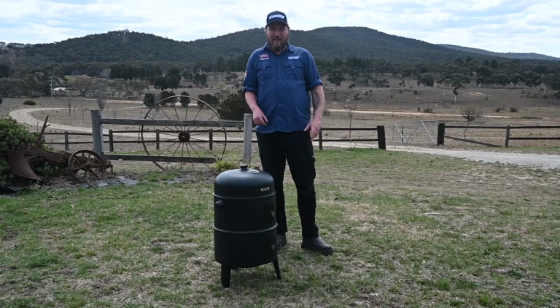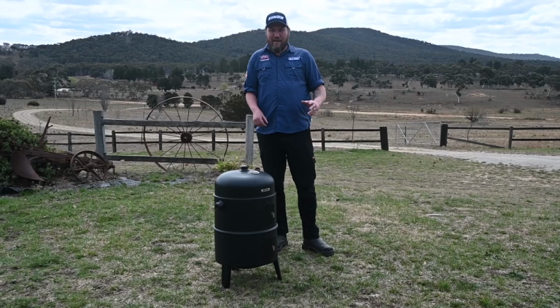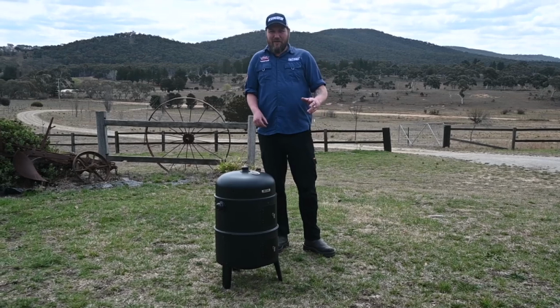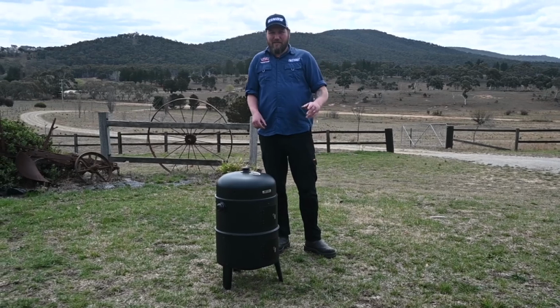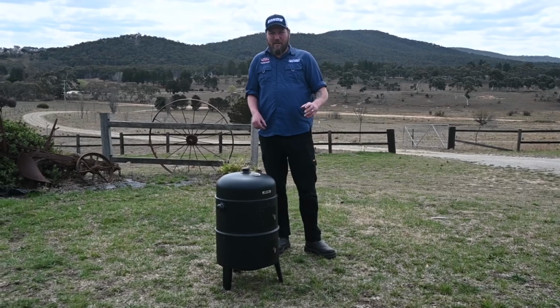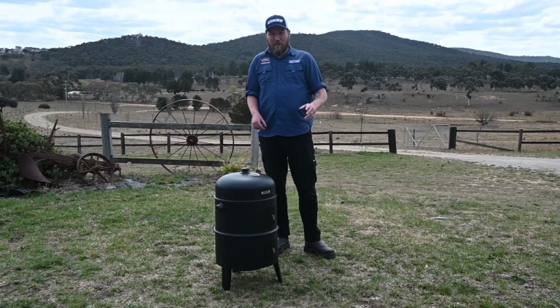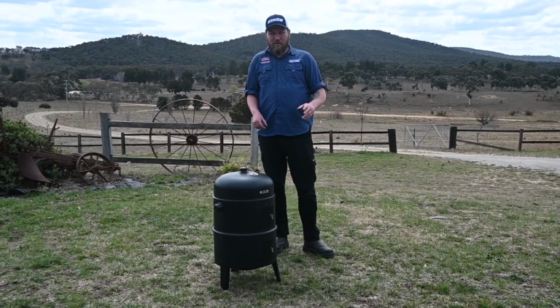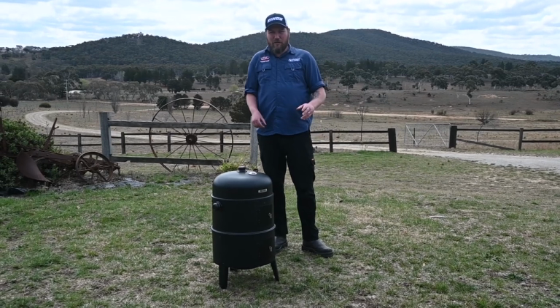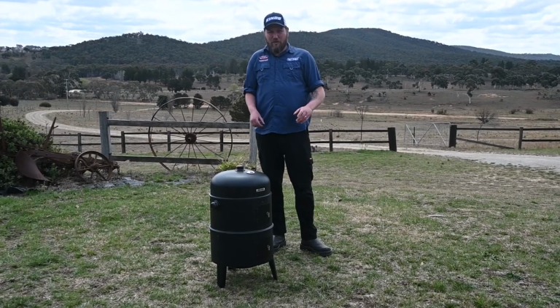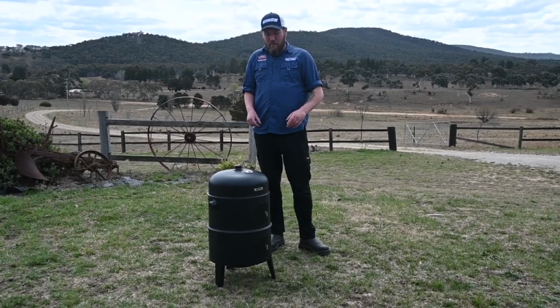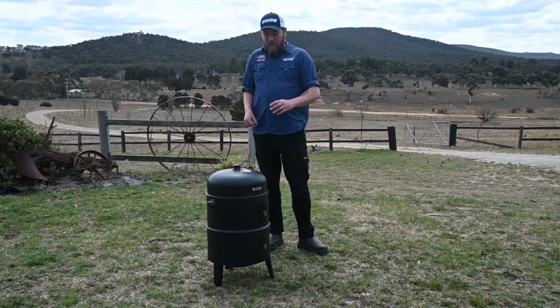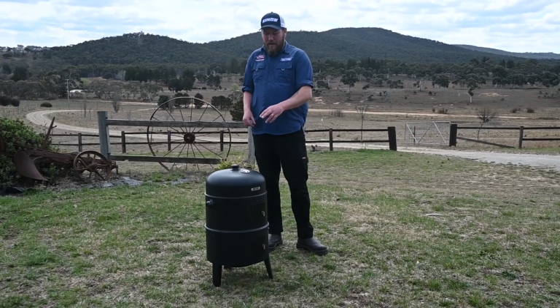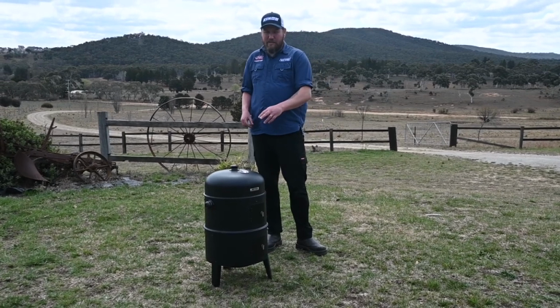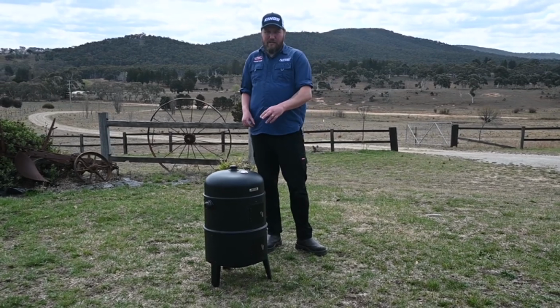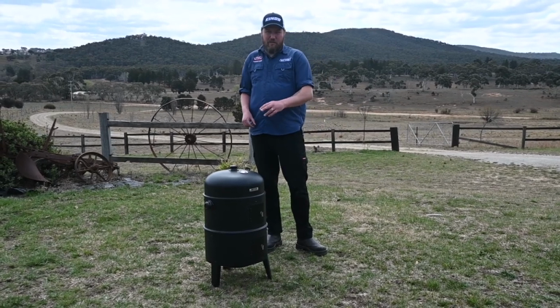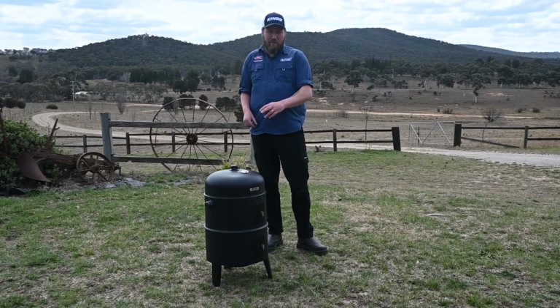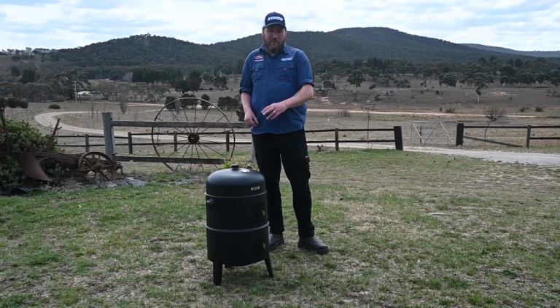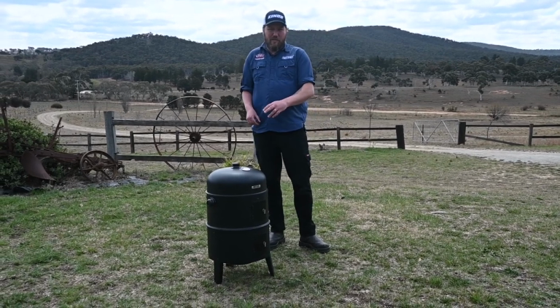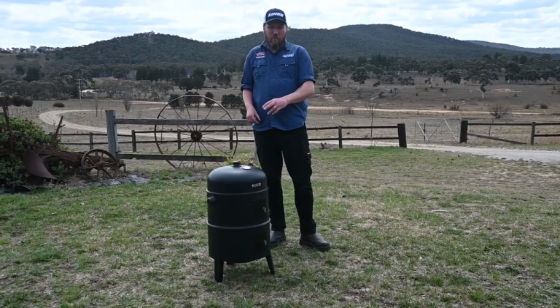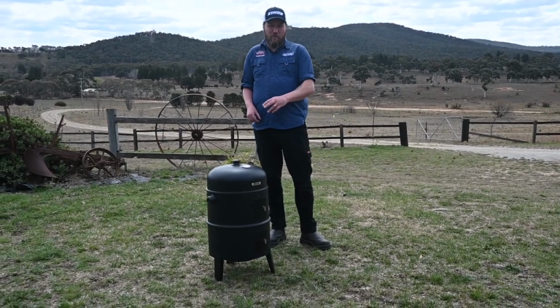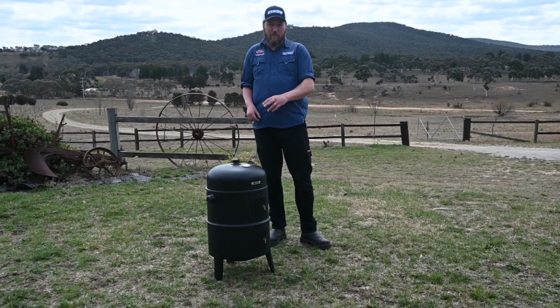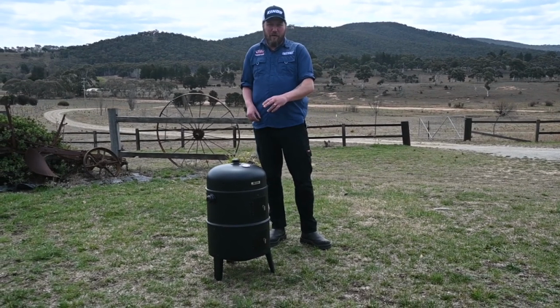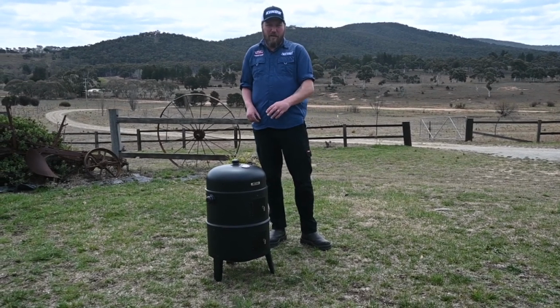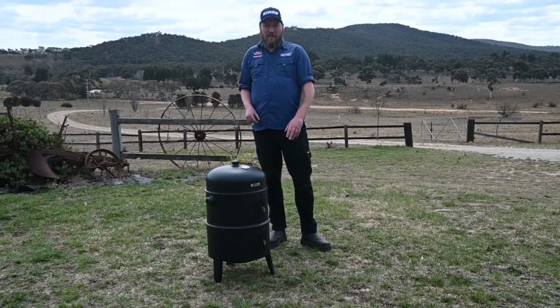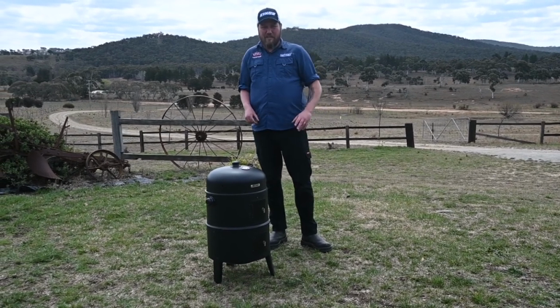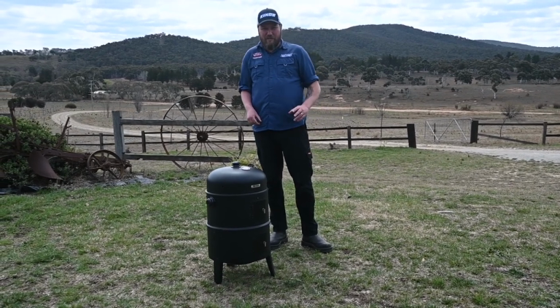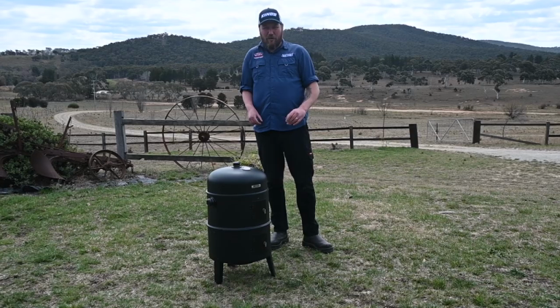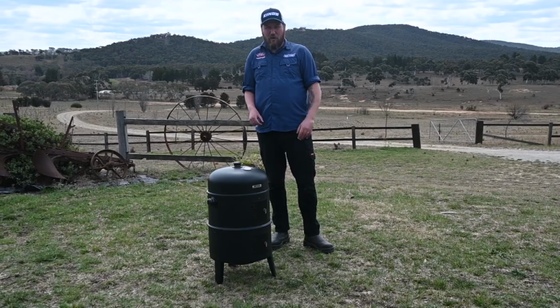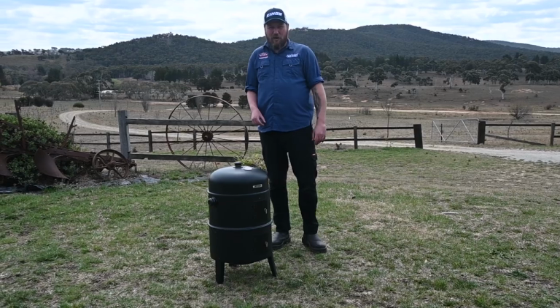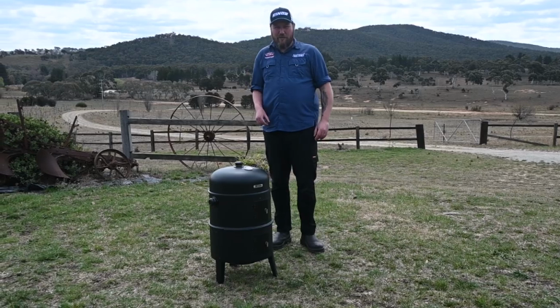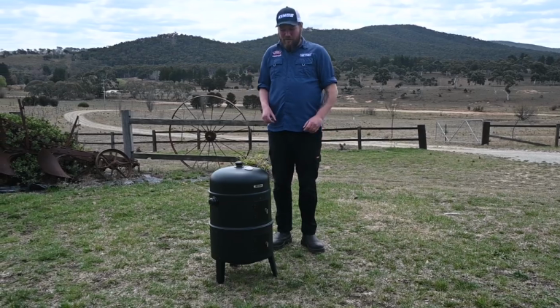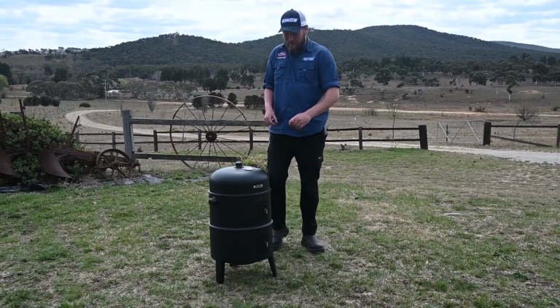G'day guys, today we're going to show you how to season your Adventure Kings portable smoker to give it the long life it deserves.